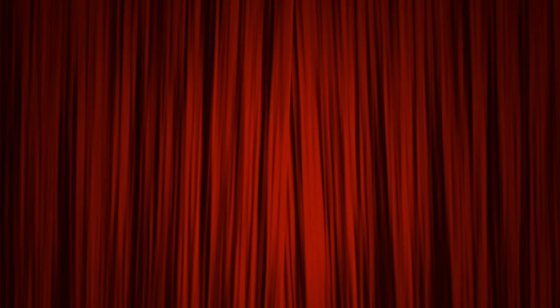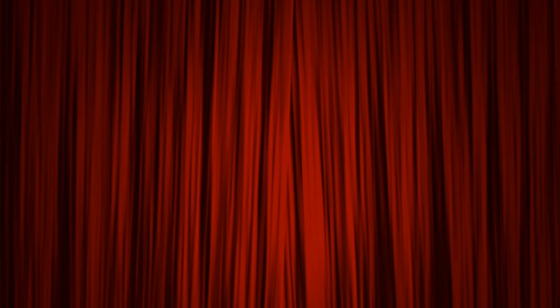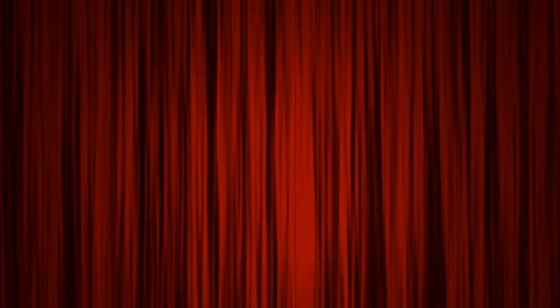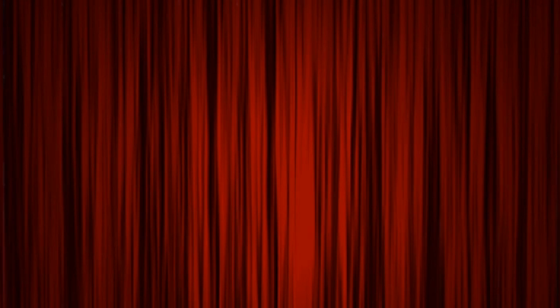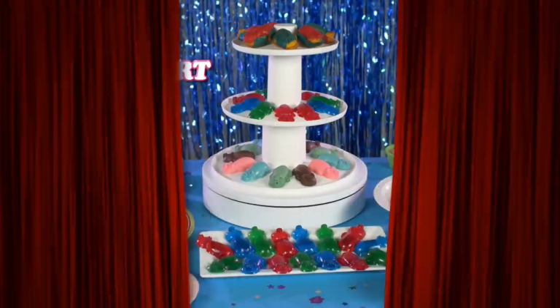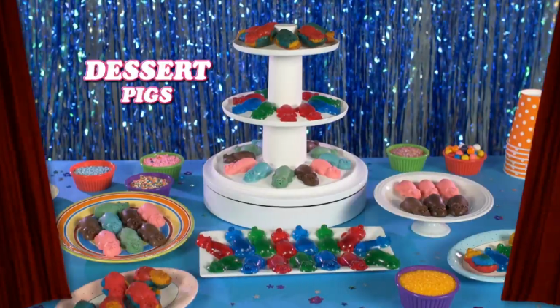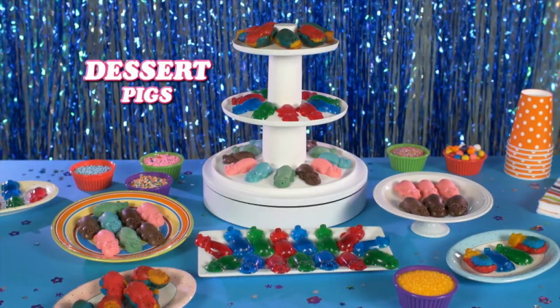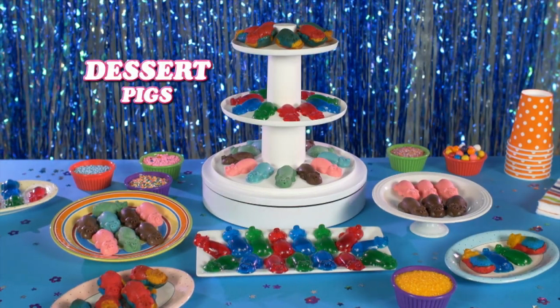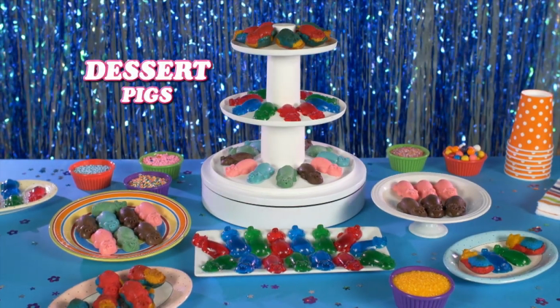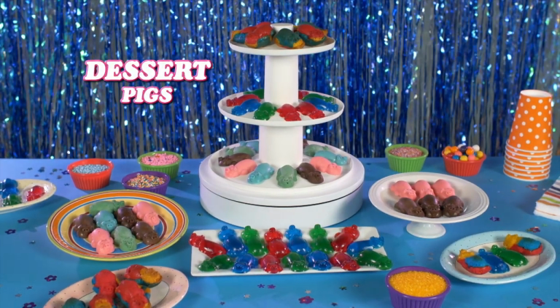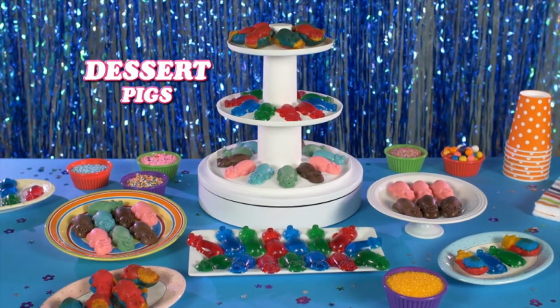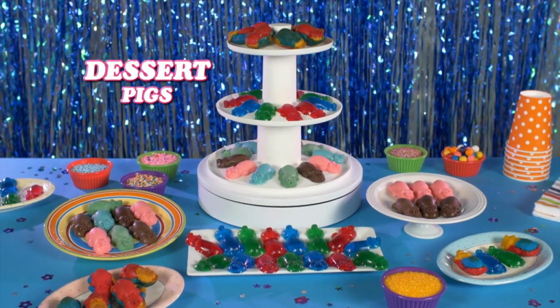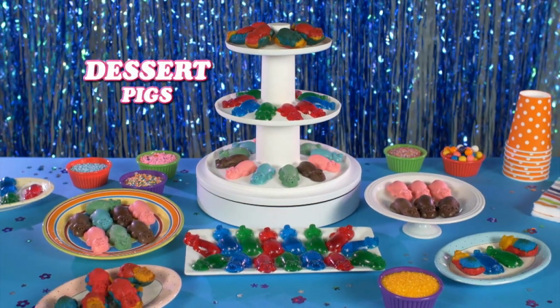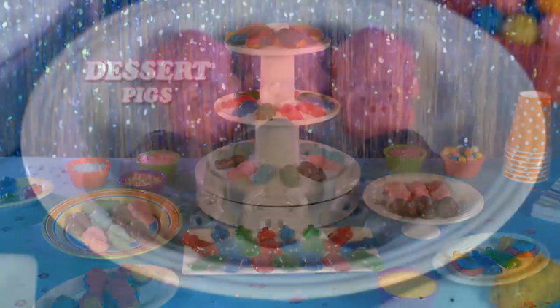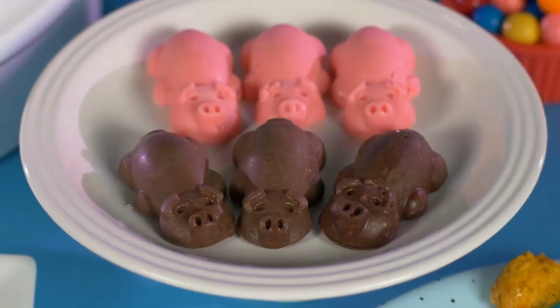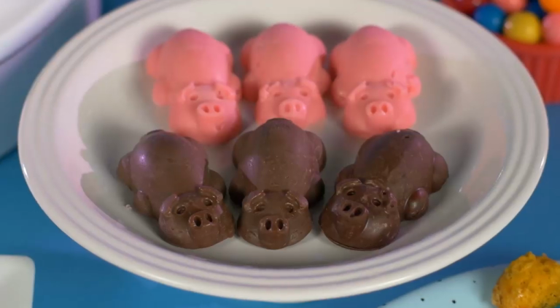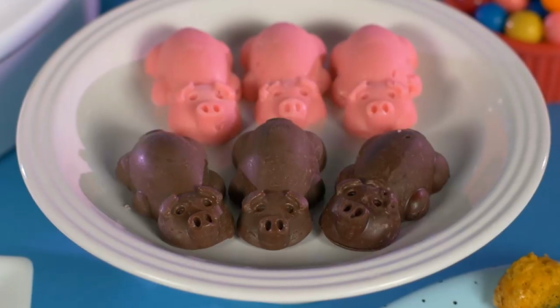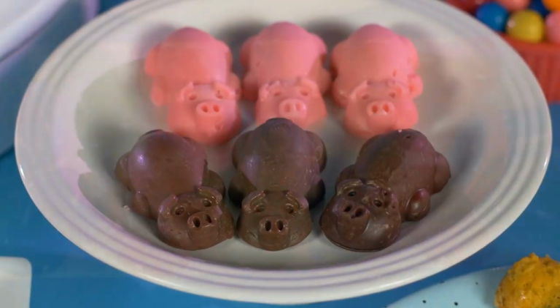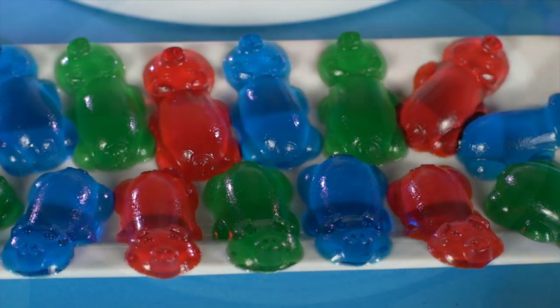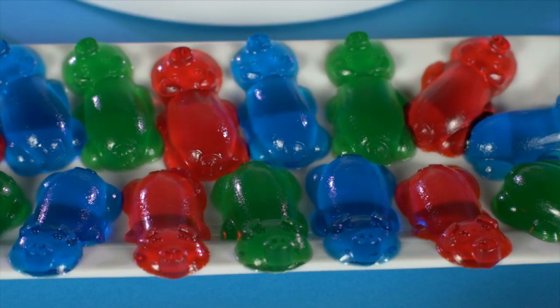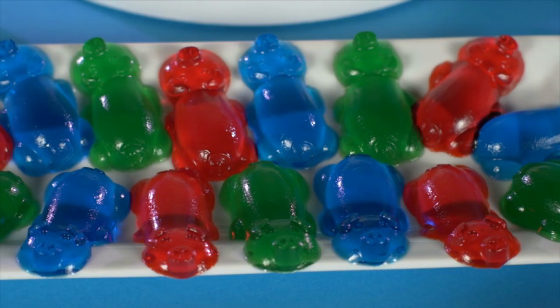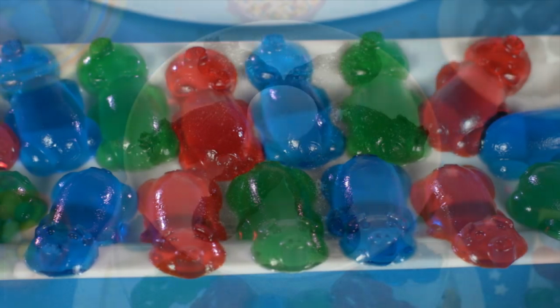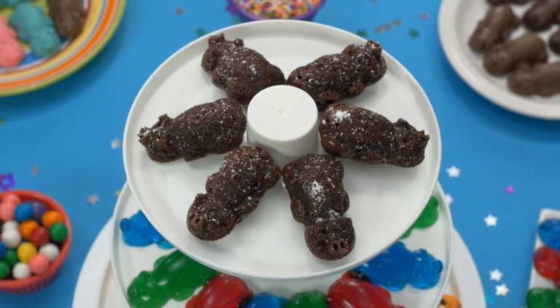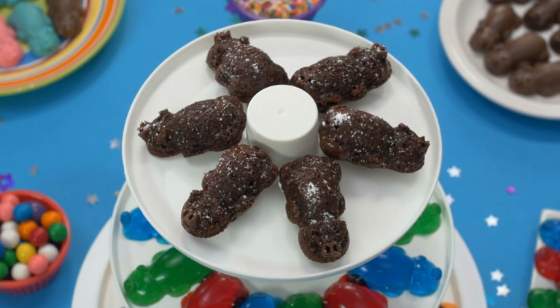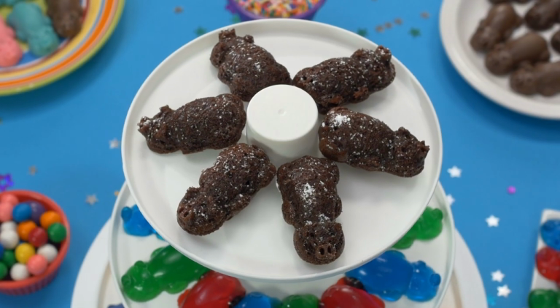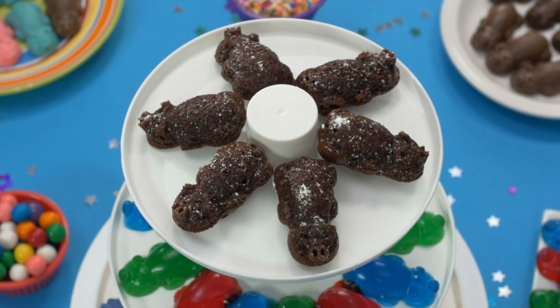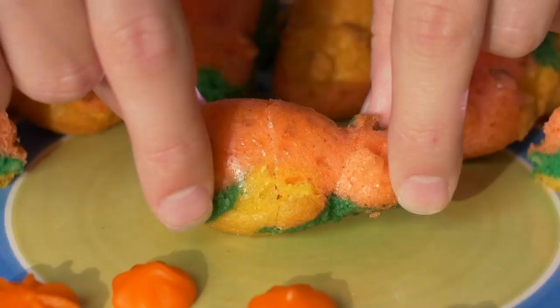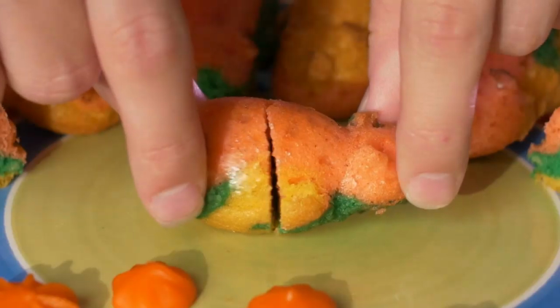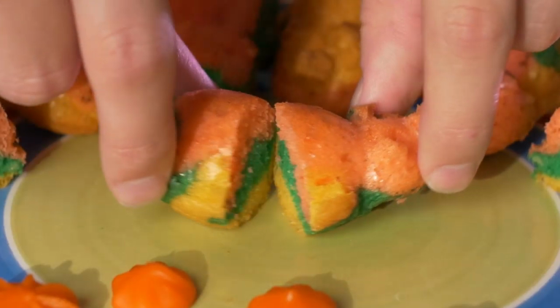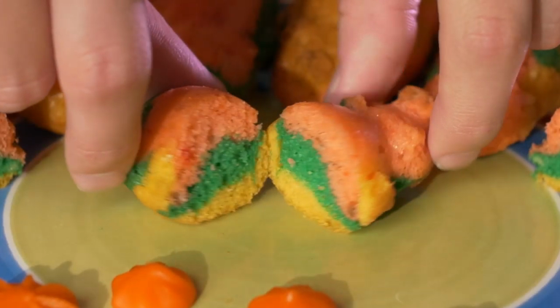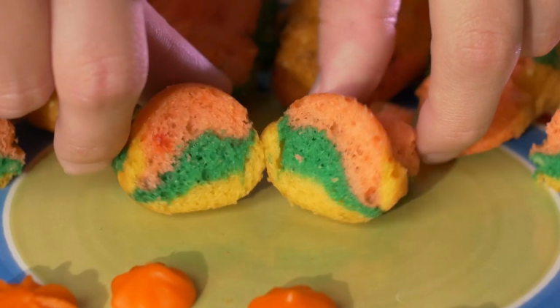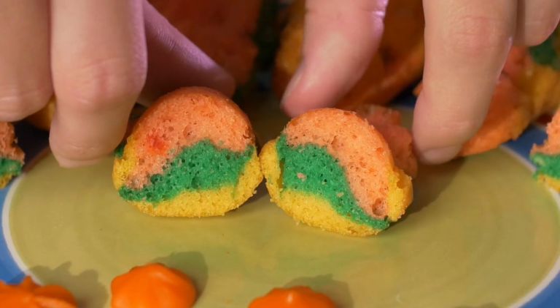And here's a showstopper — dessert pigs, made of chocolate, gelatin, brownies and more. The possibilities are endless.